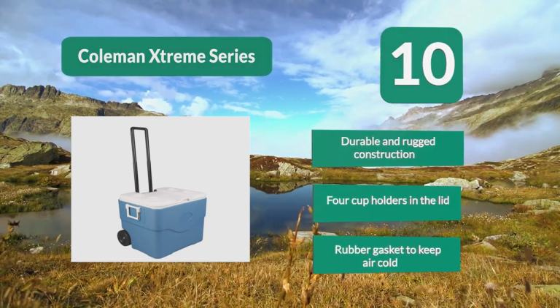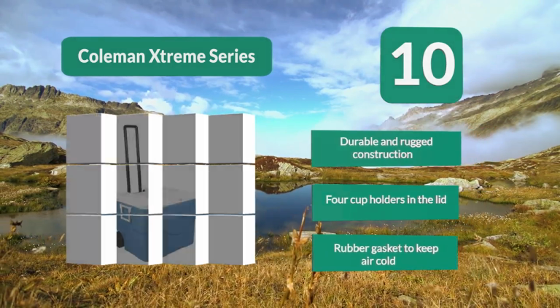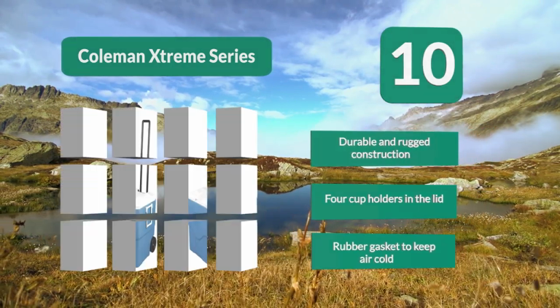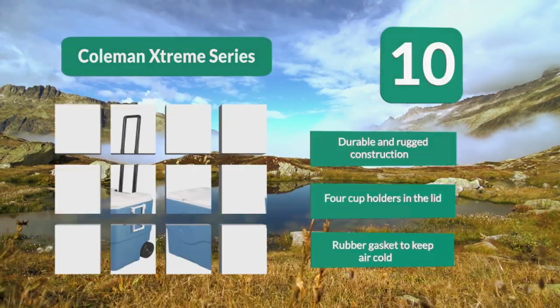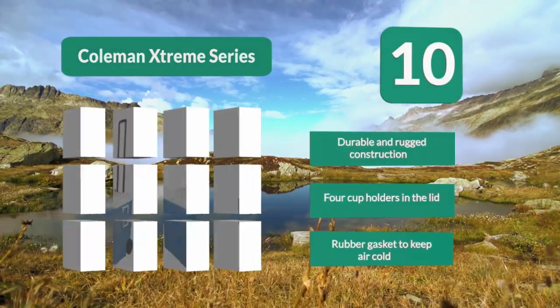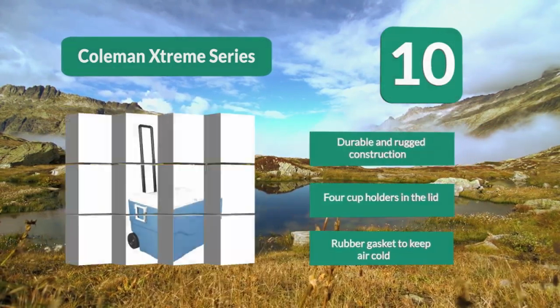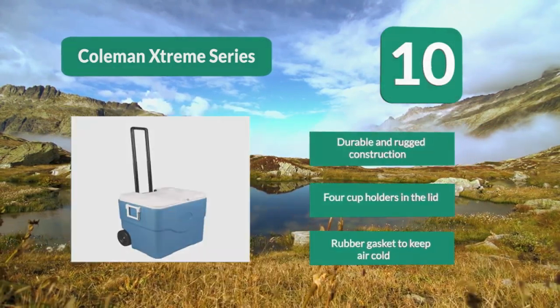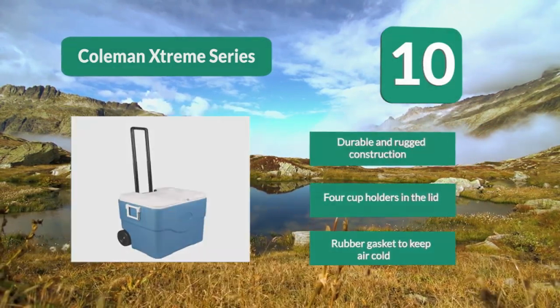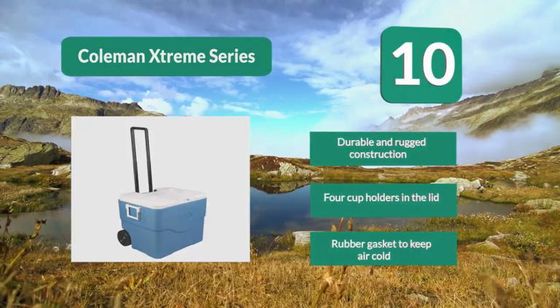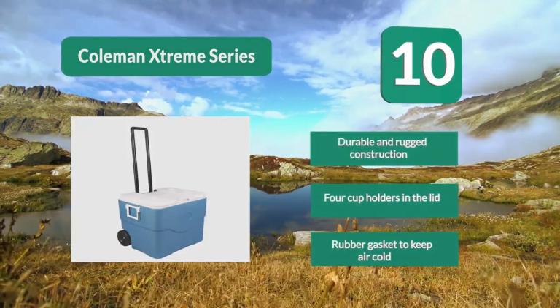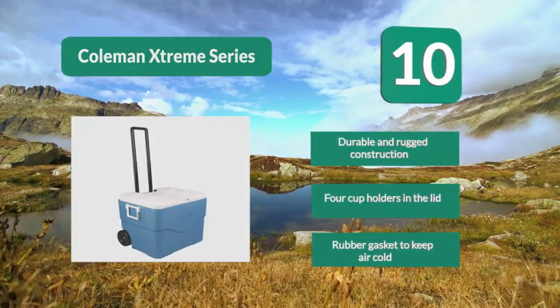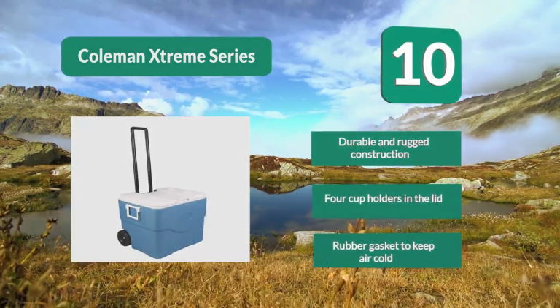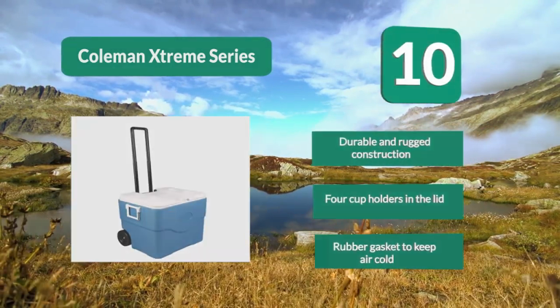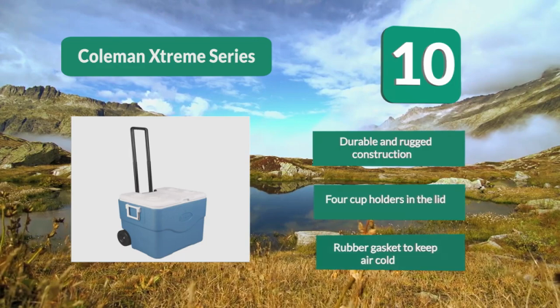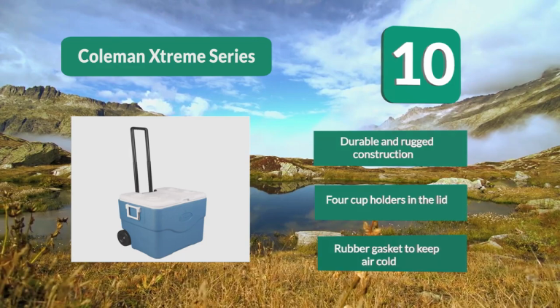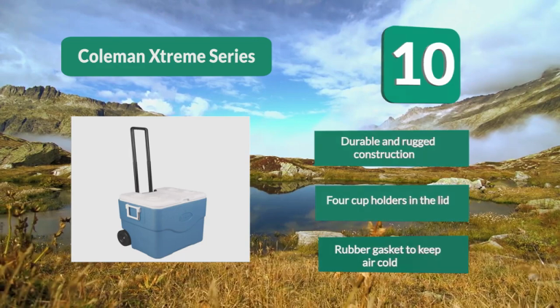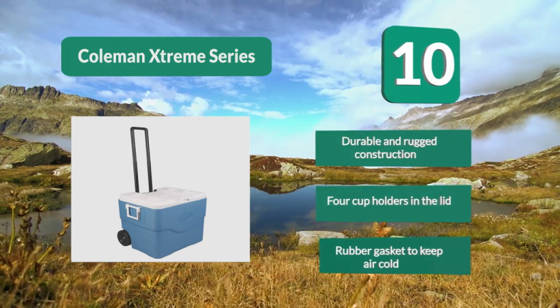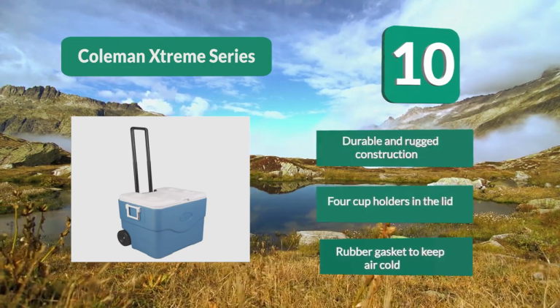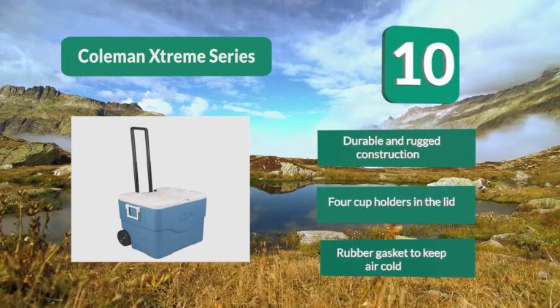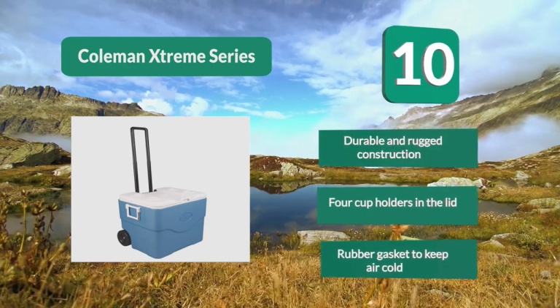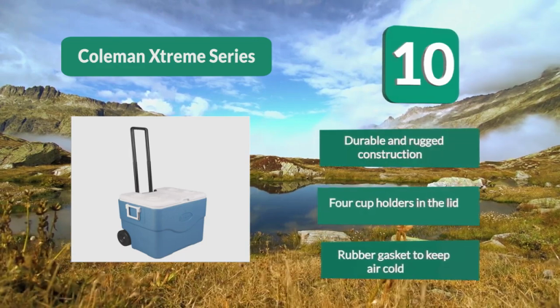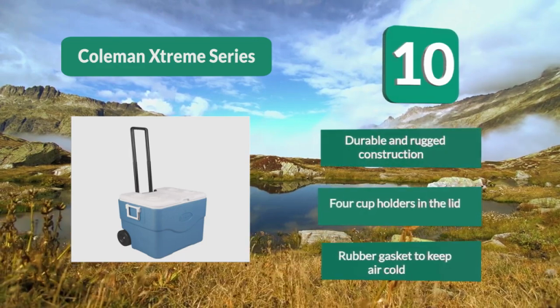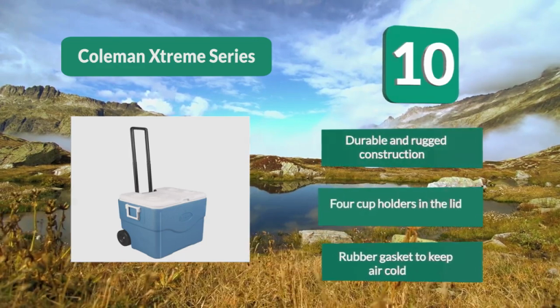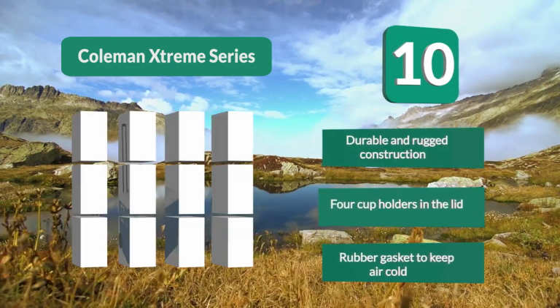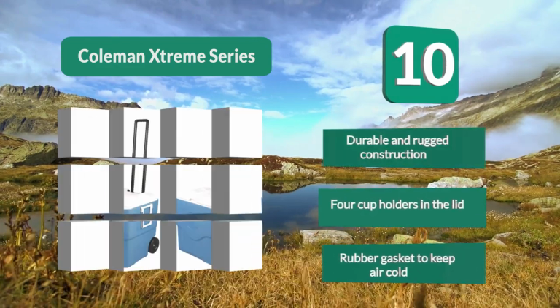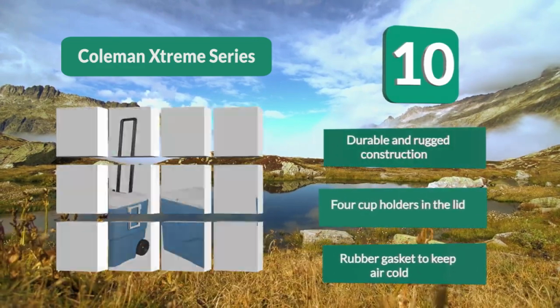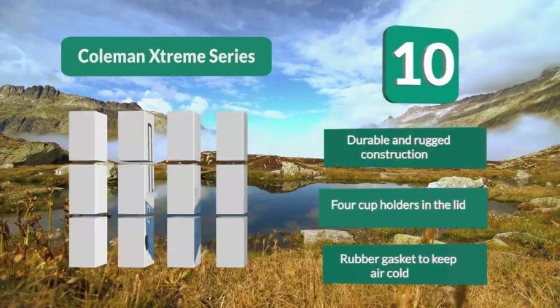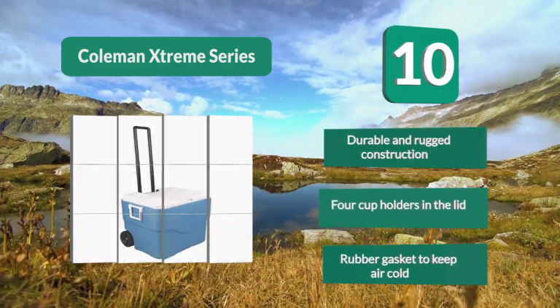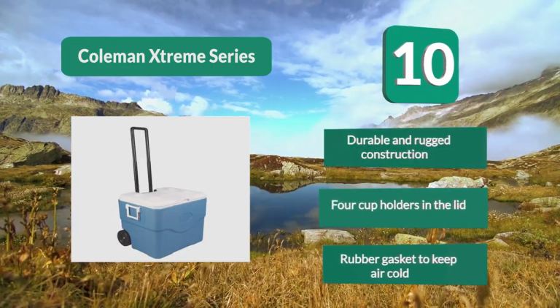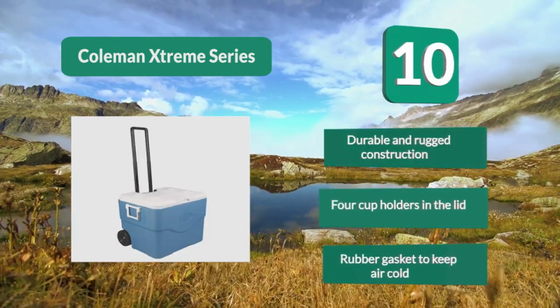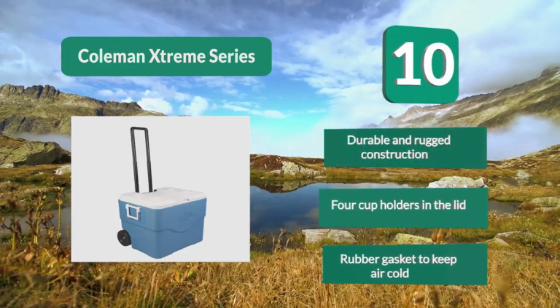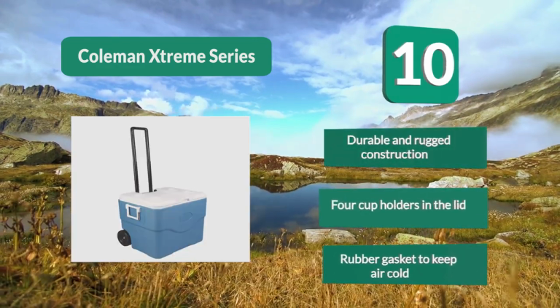Durable and rugged construction. Four cup holders in the lid. Rubber gasket to keep air cold.